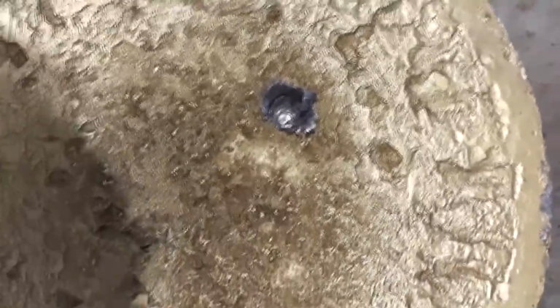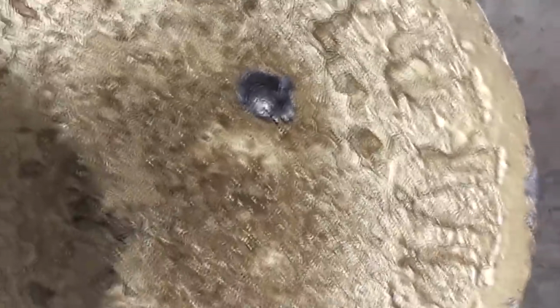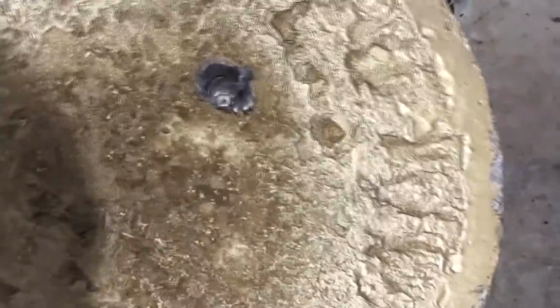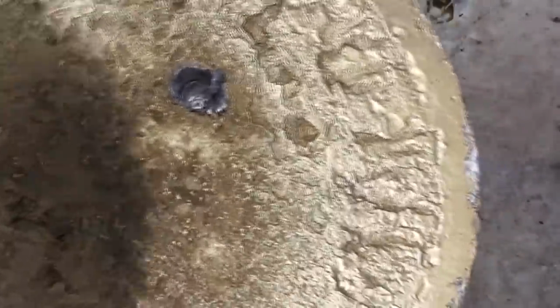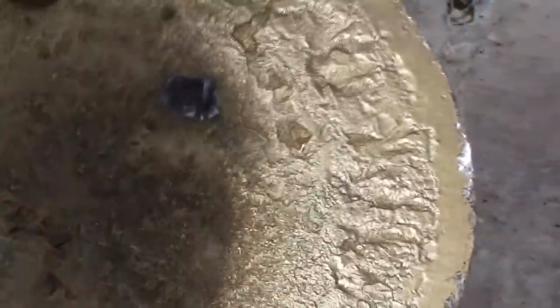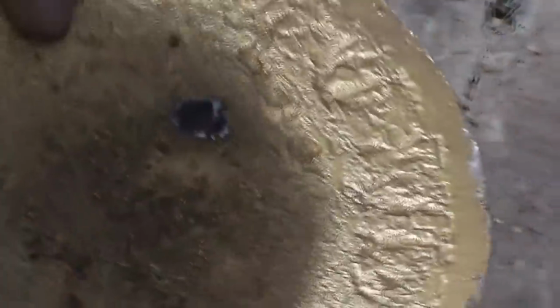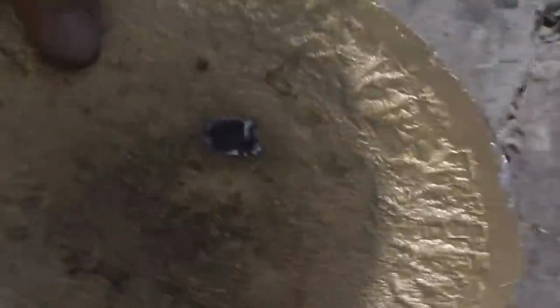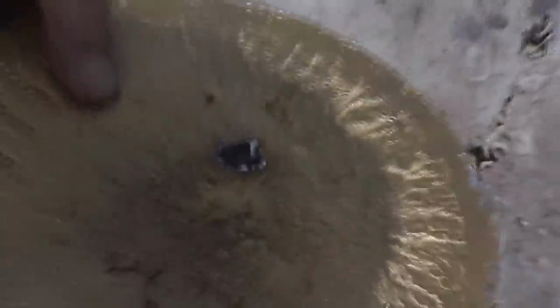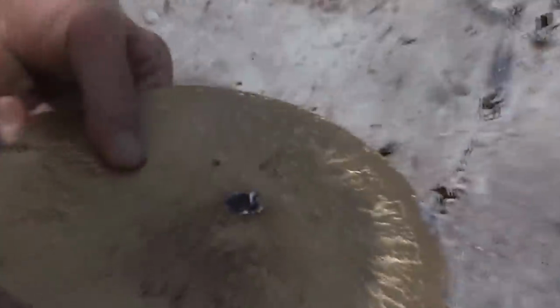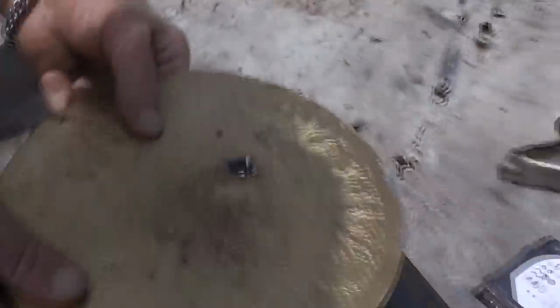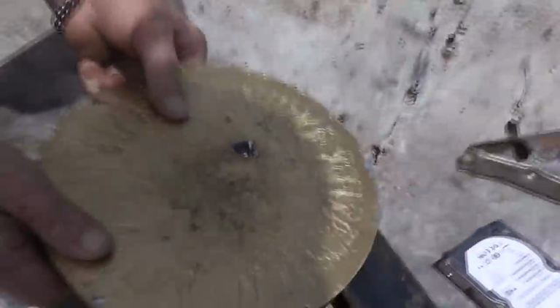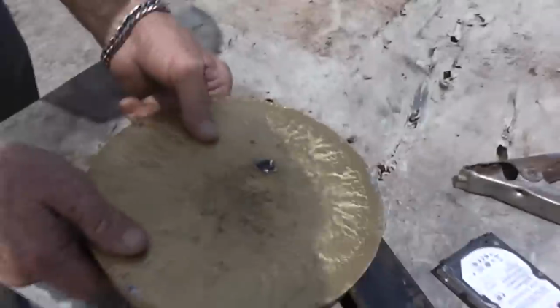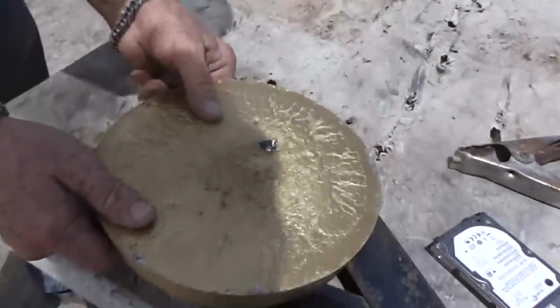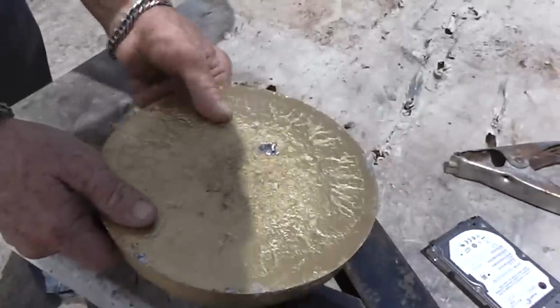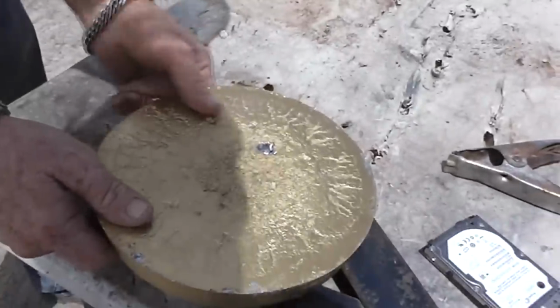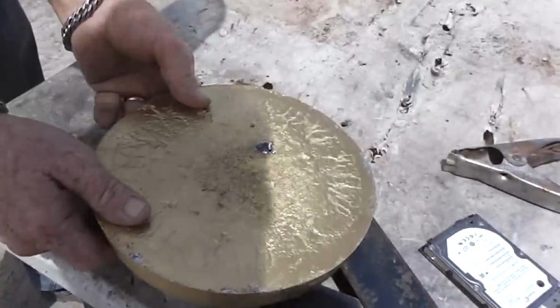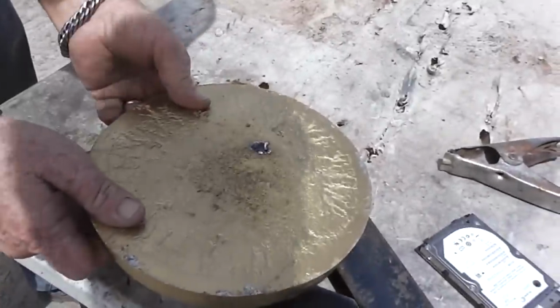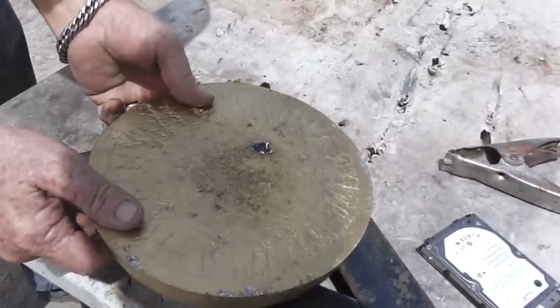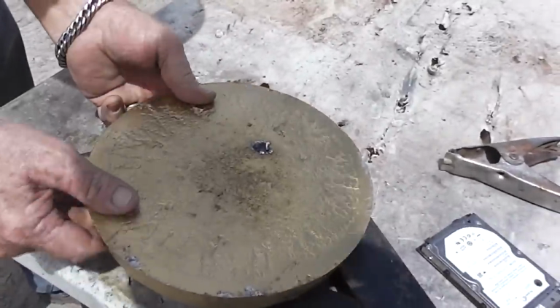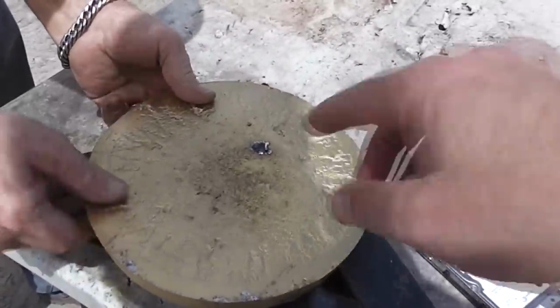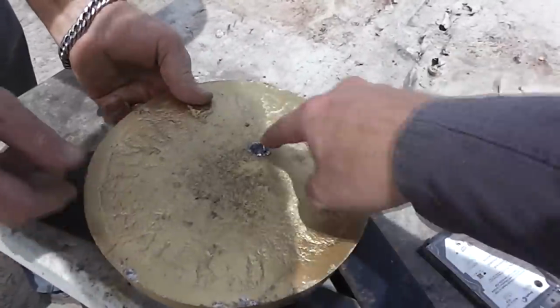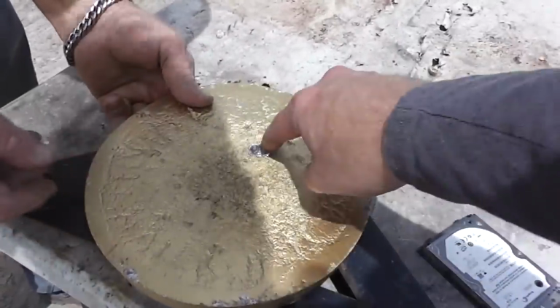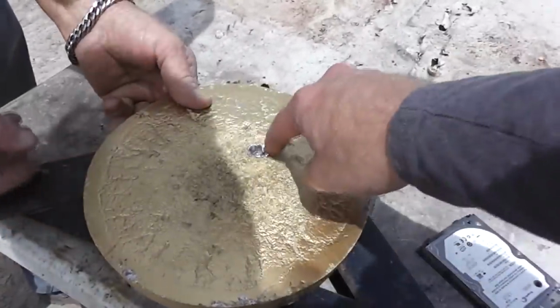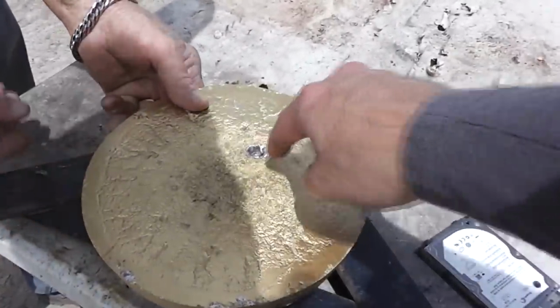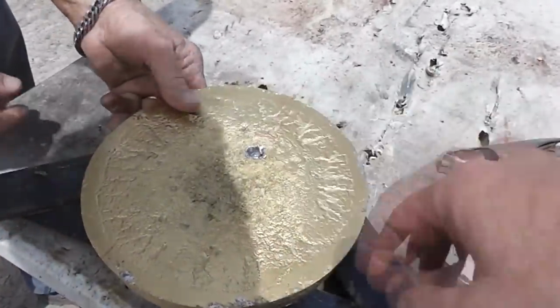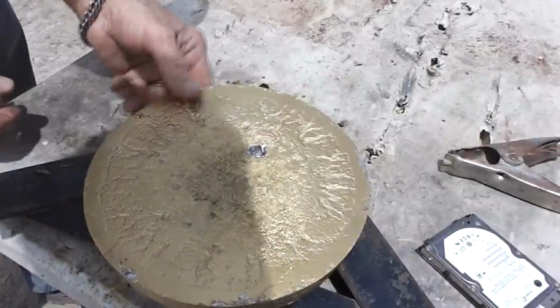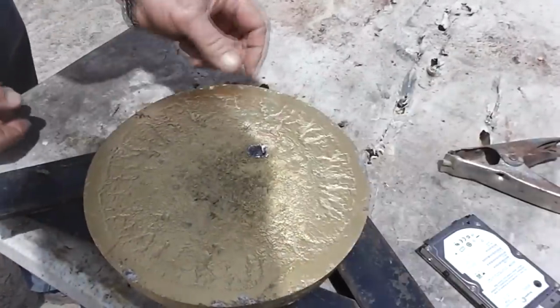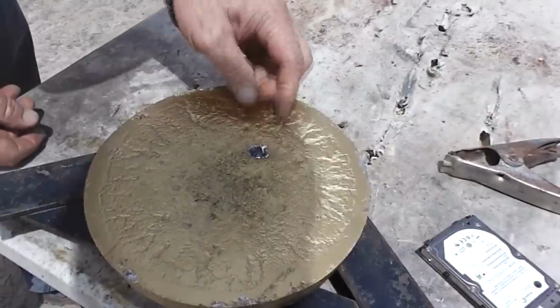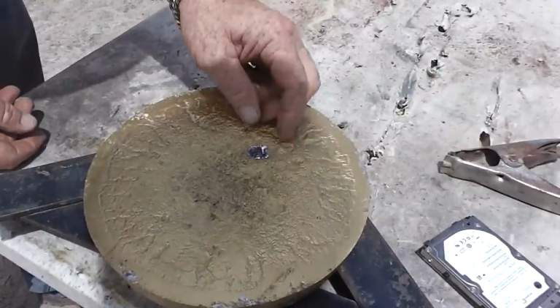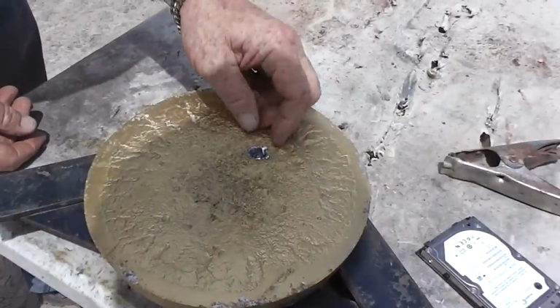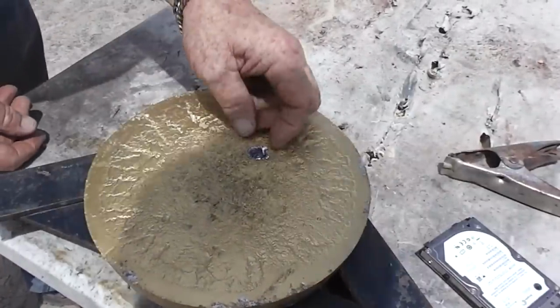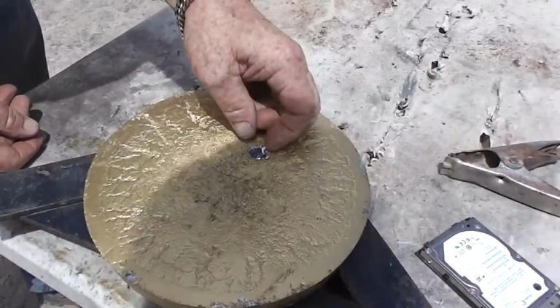Up to this point I've been running the high-speed camera at 8,800 frames per second, so I started cranking it up a little bit.